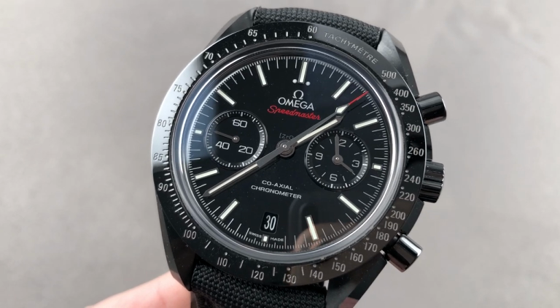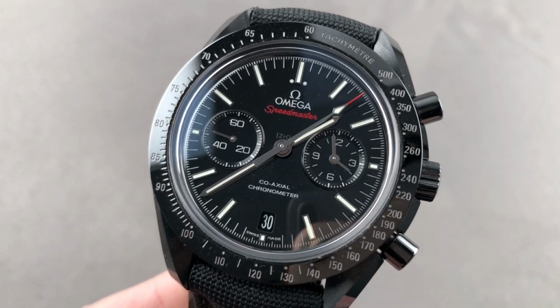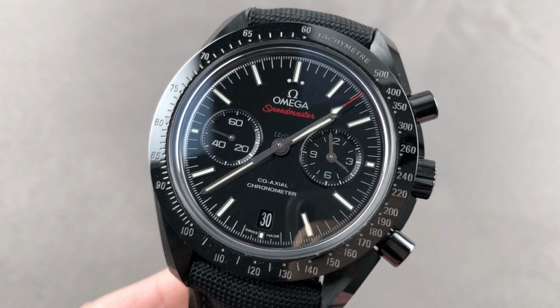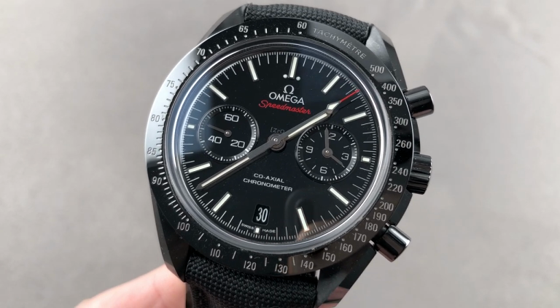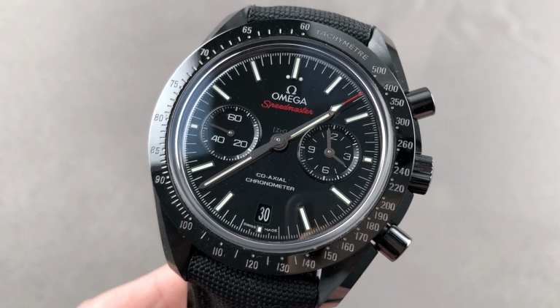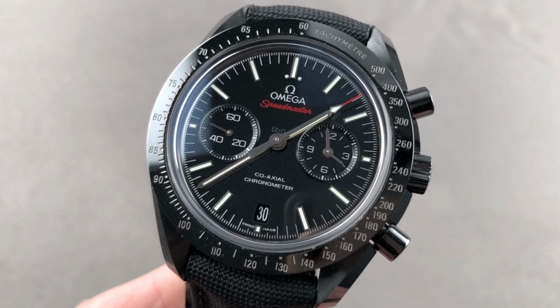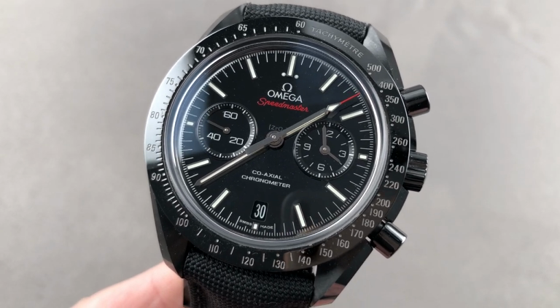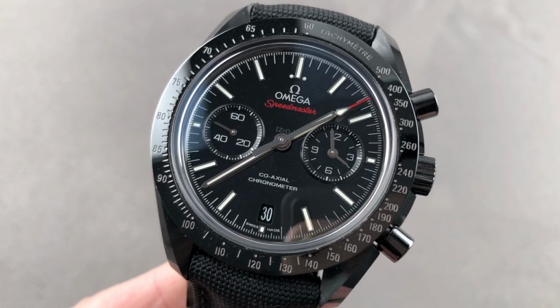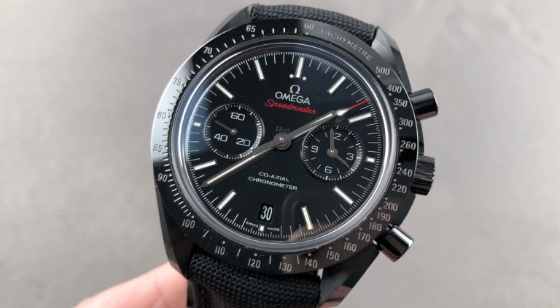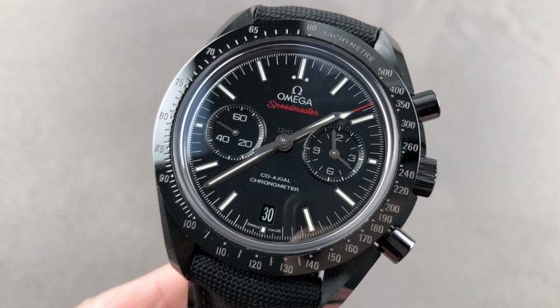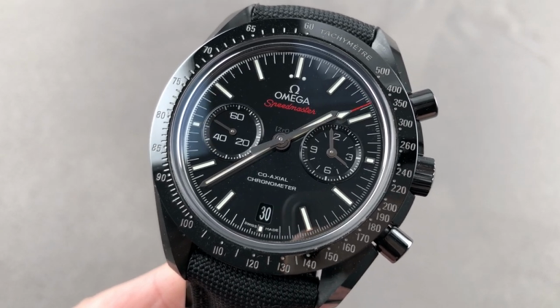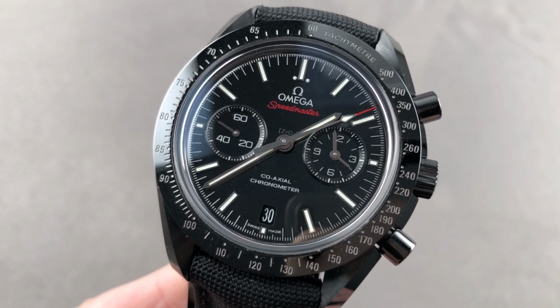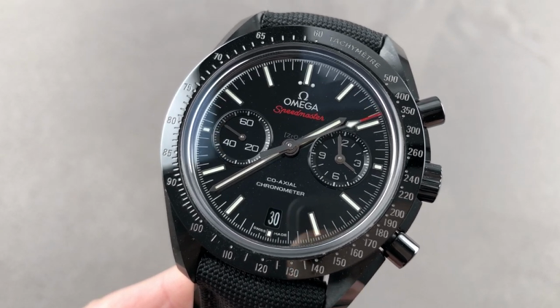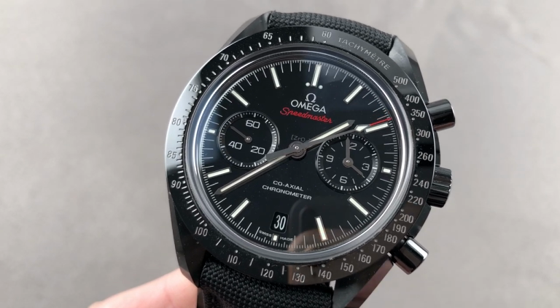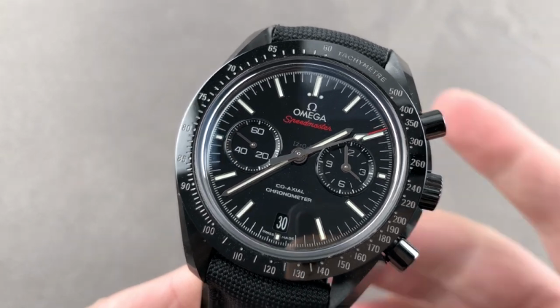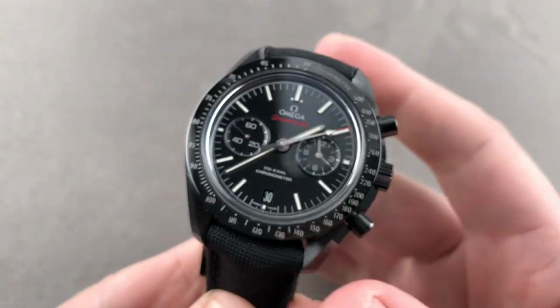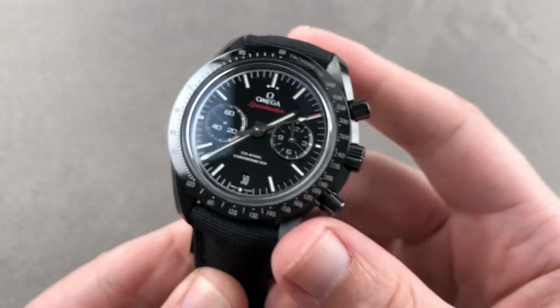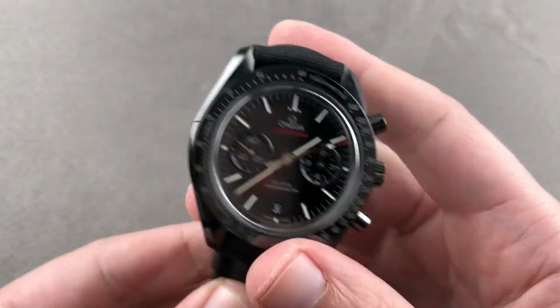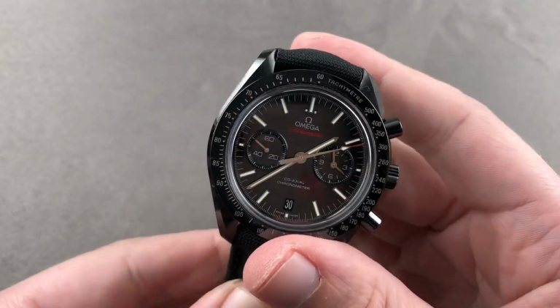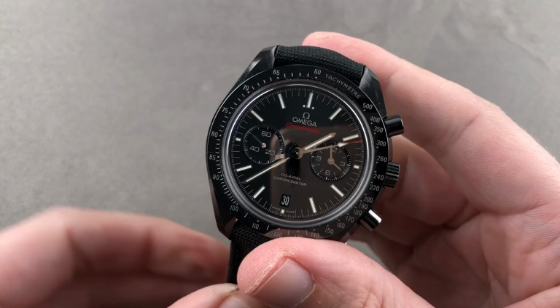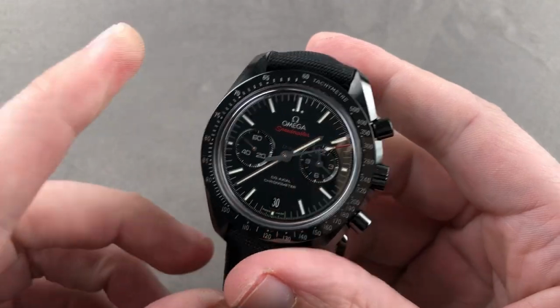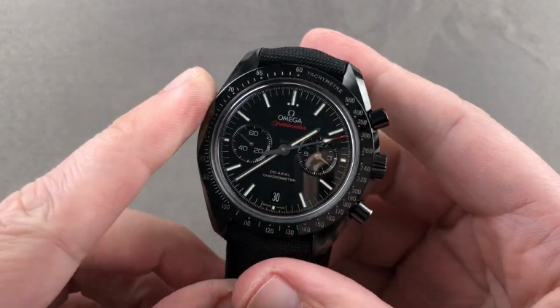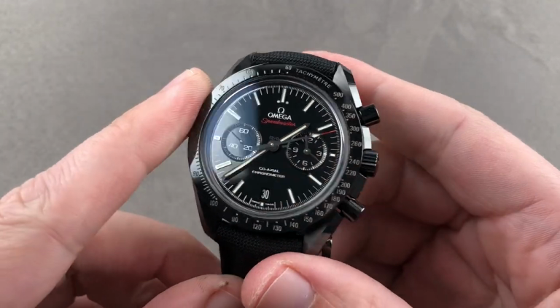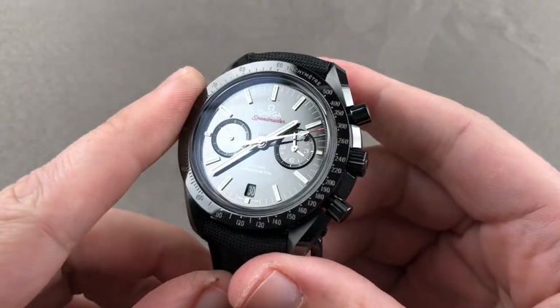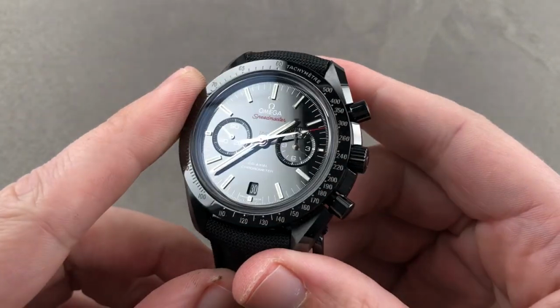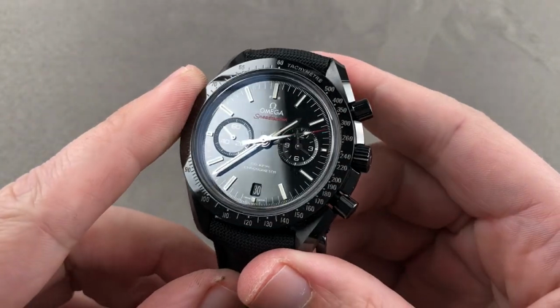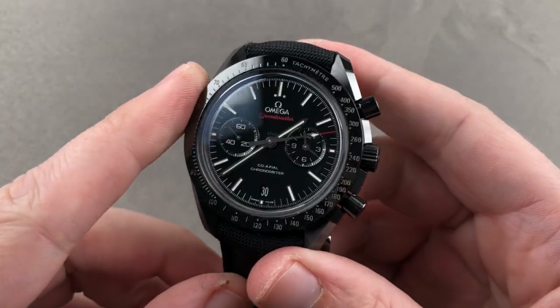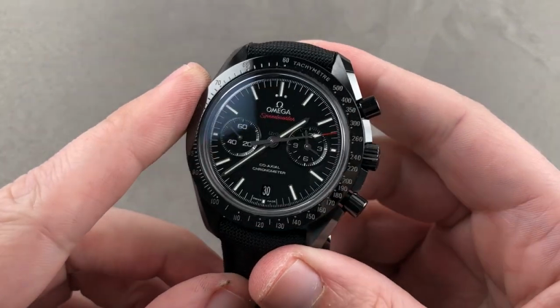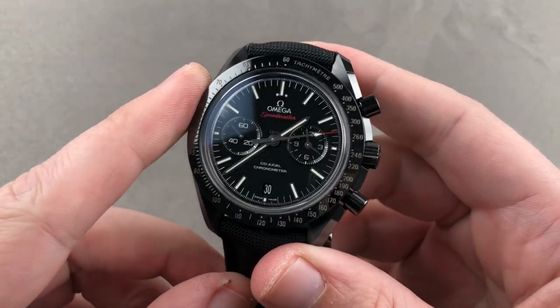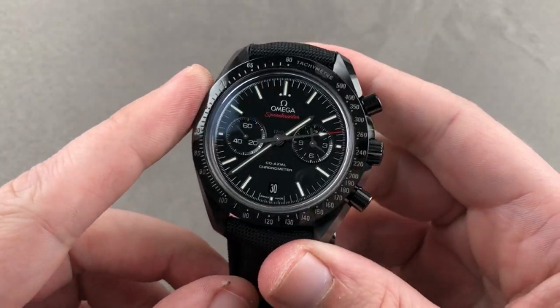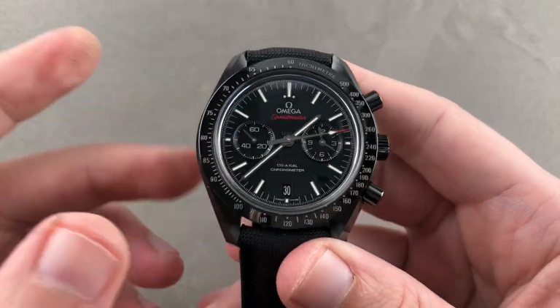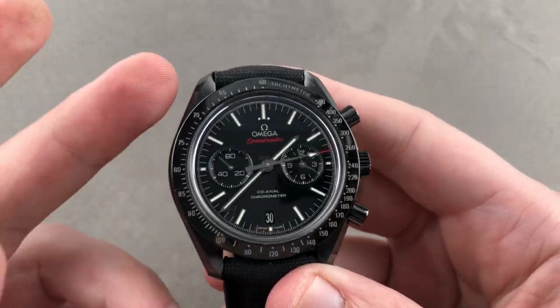Hi, I'm Tim. Welcome to Watchbox and thanks for logging on. If you love this watch, email me at tmaso at thewatchbox.com.